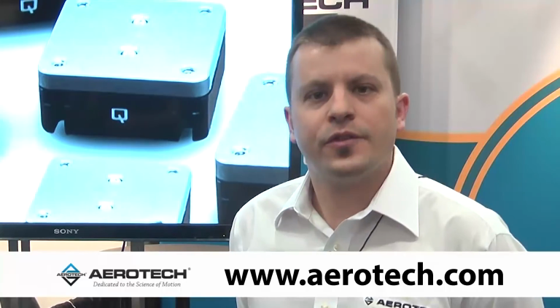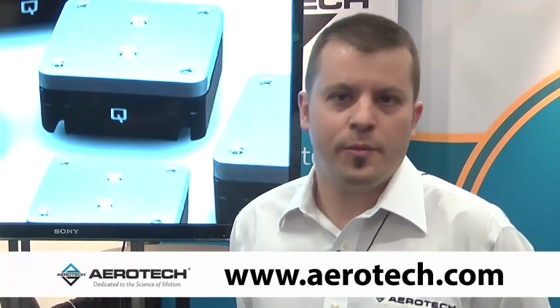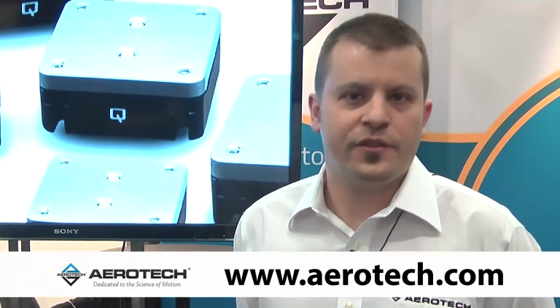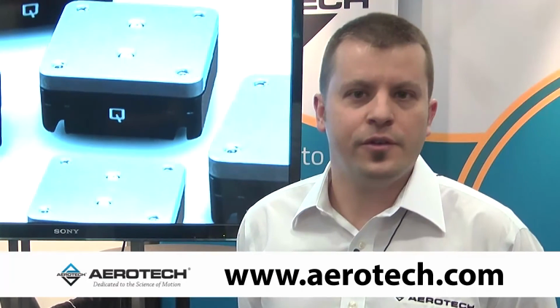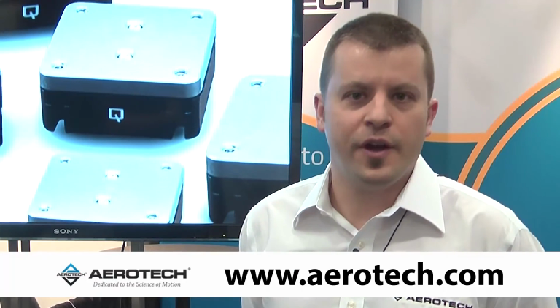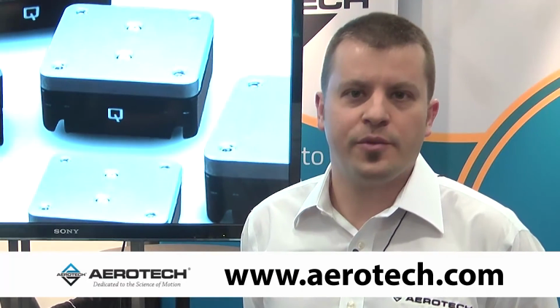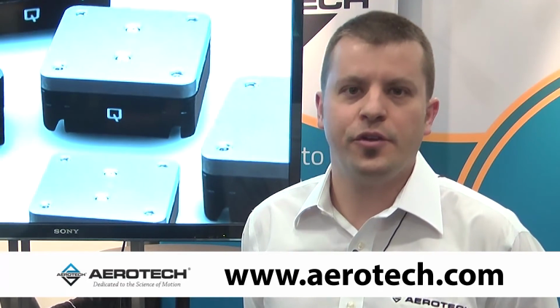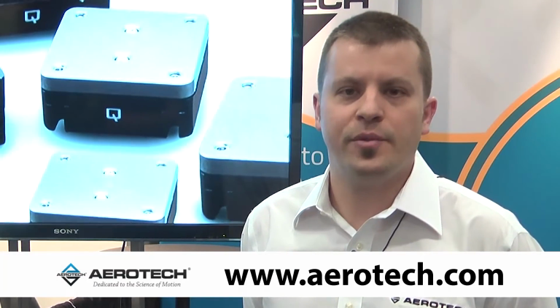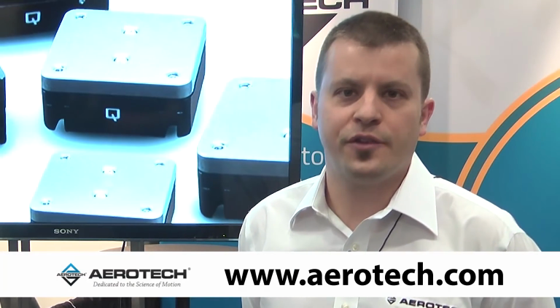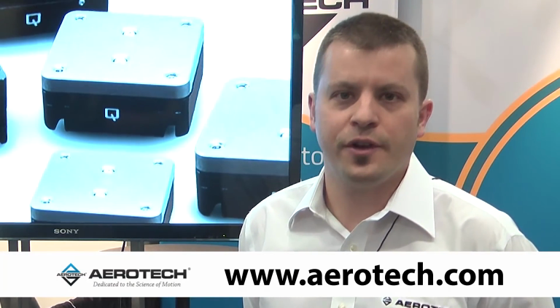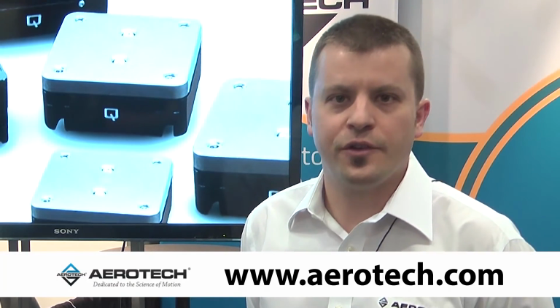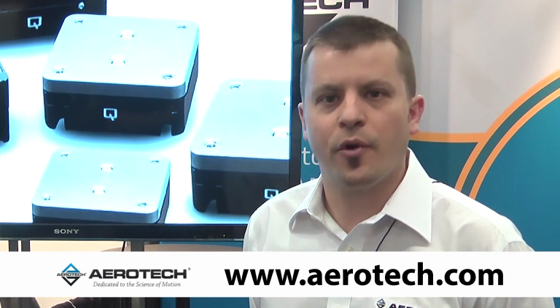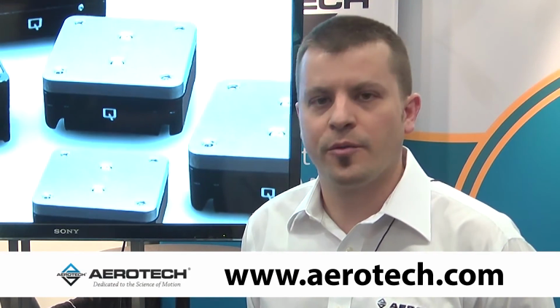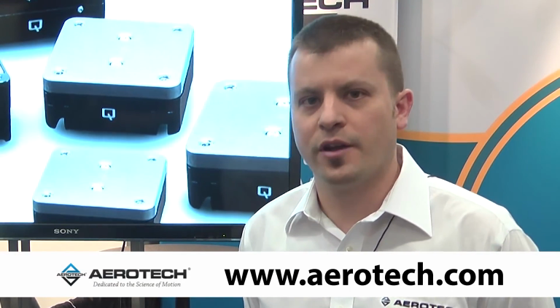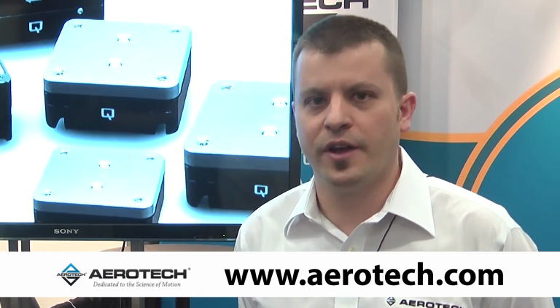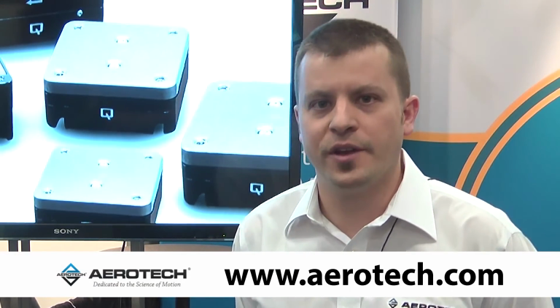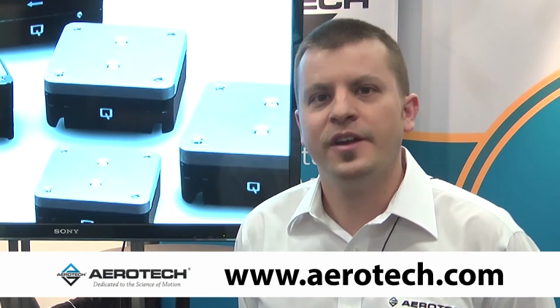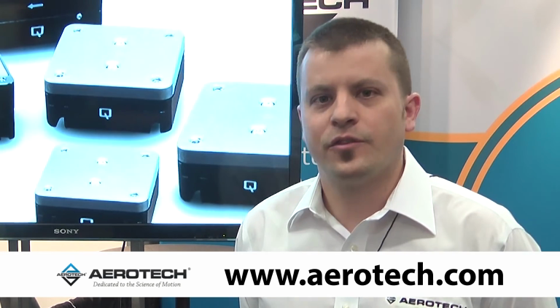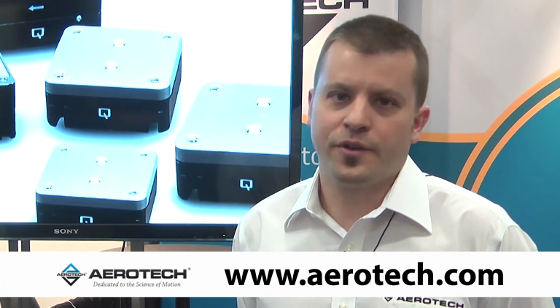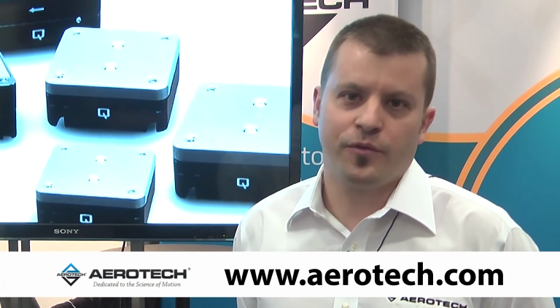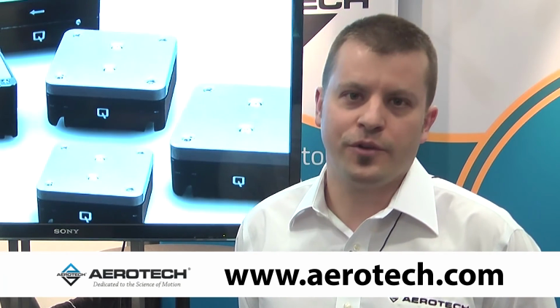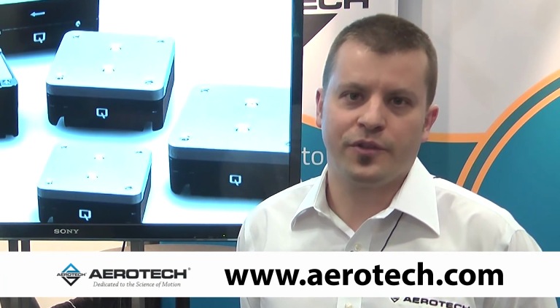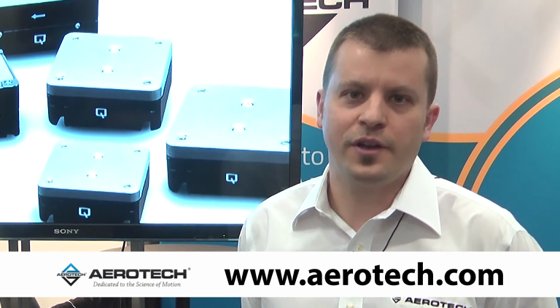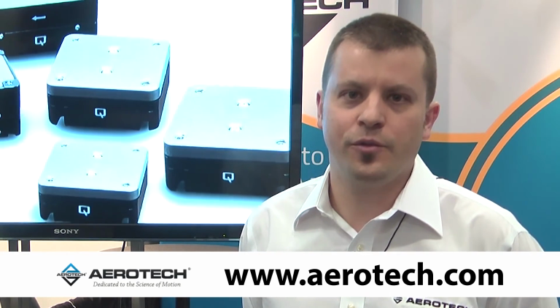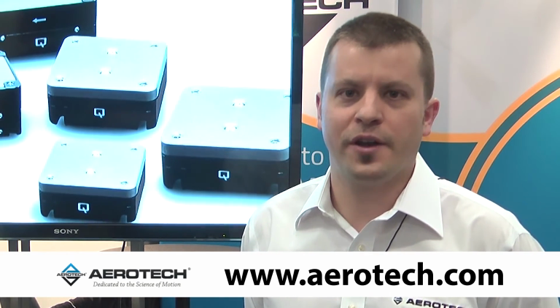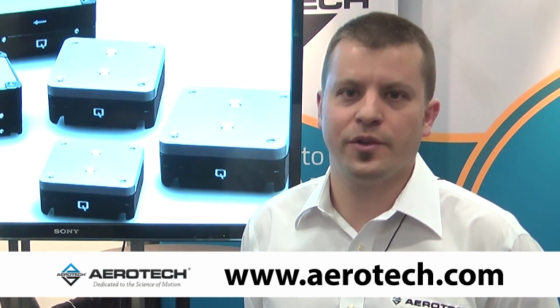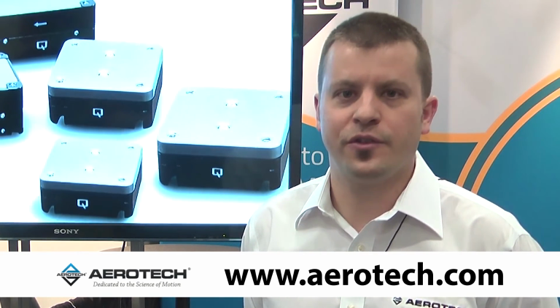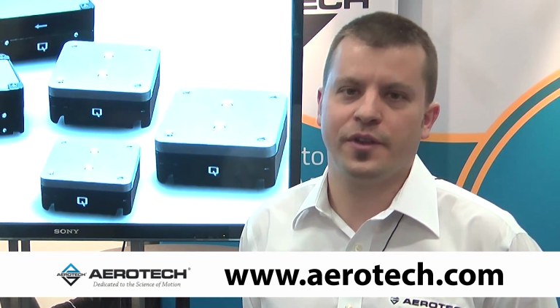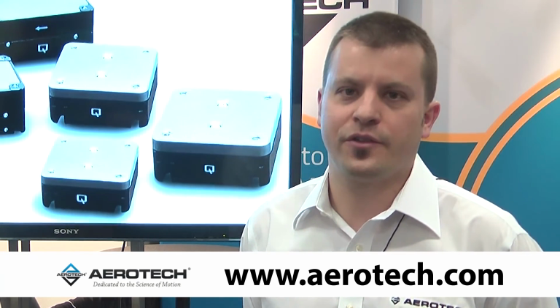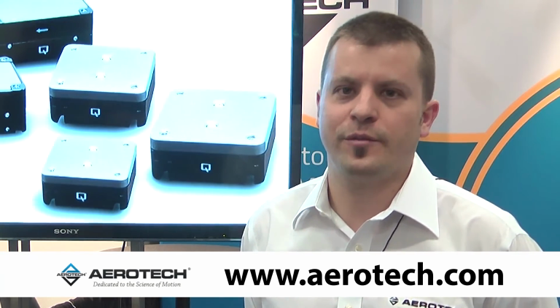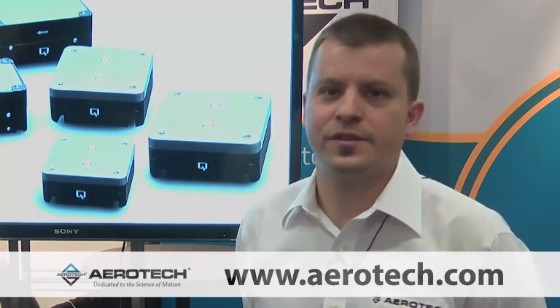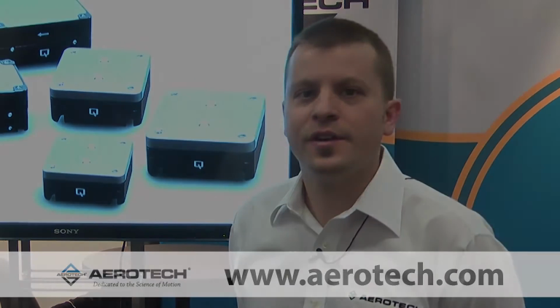Aerotech will be continuing to develop the QMP Series into a broader product family, so look forward to exciting new product releases over the next several months. Thank you very much.